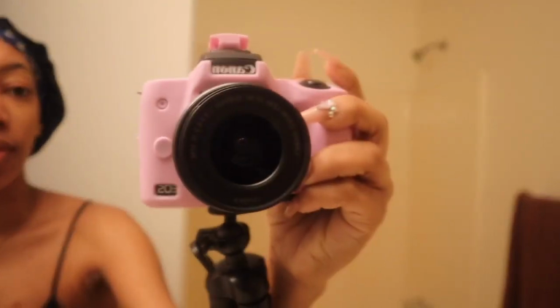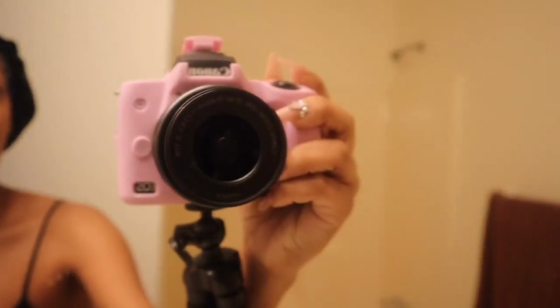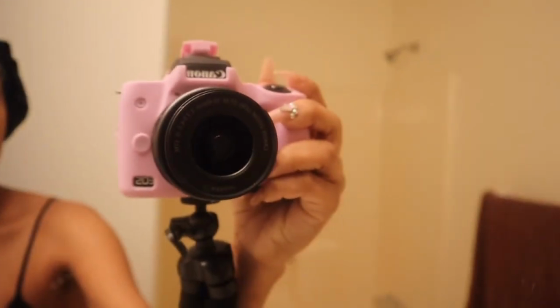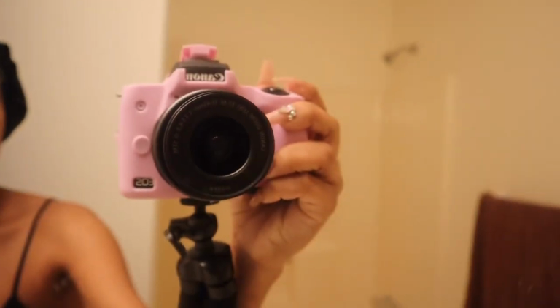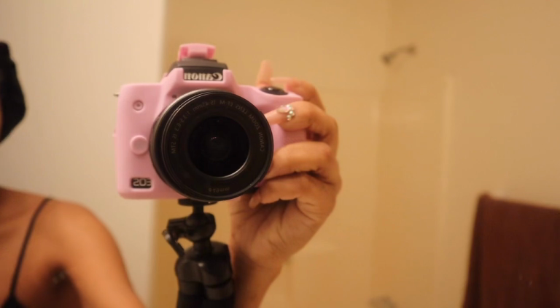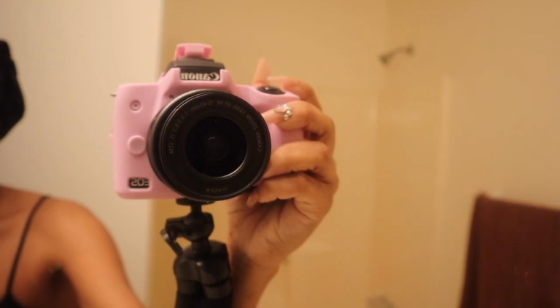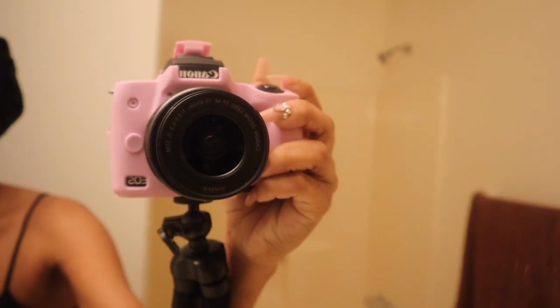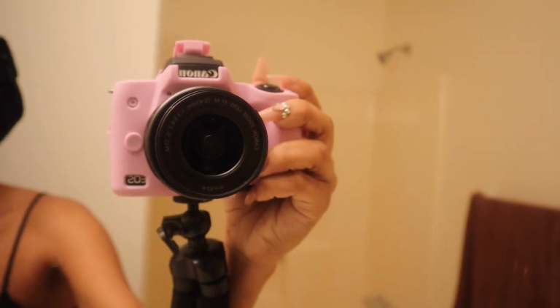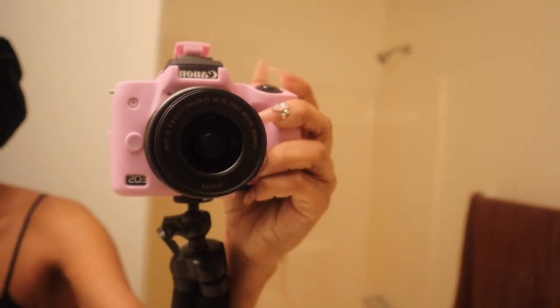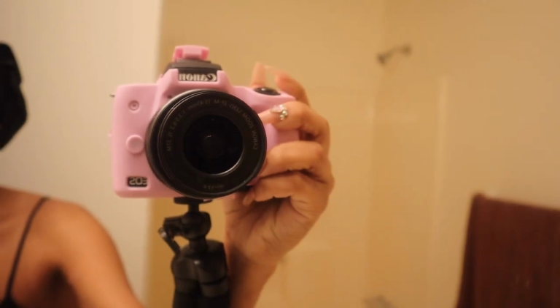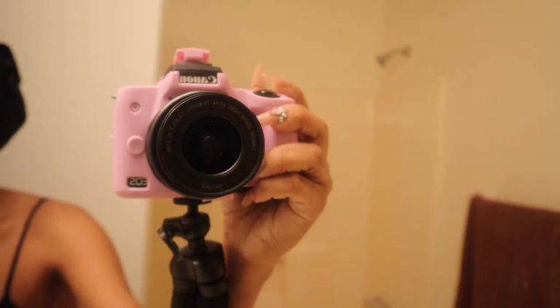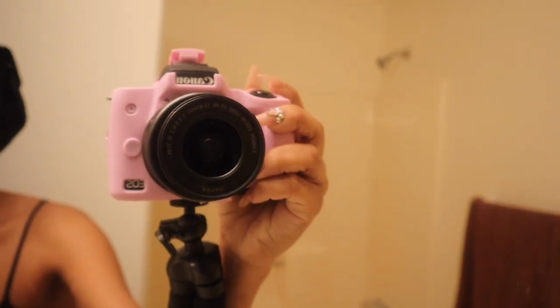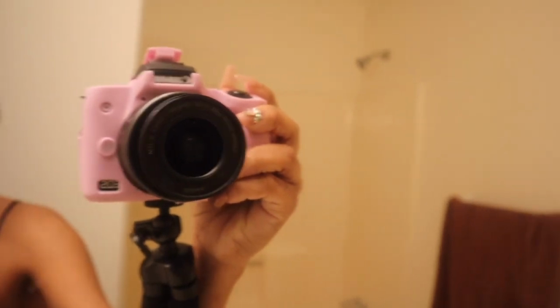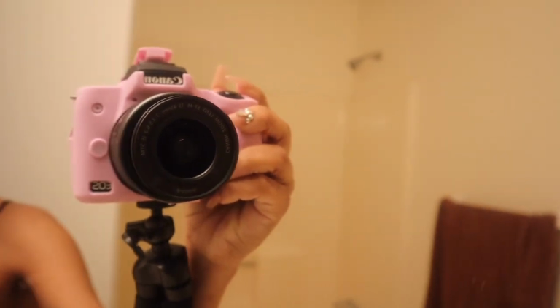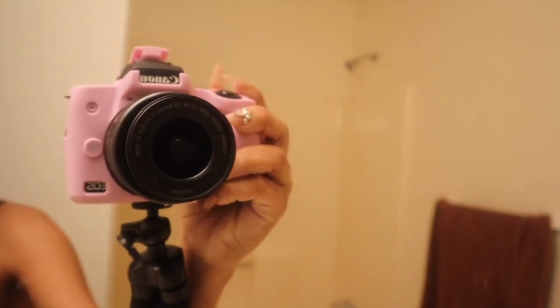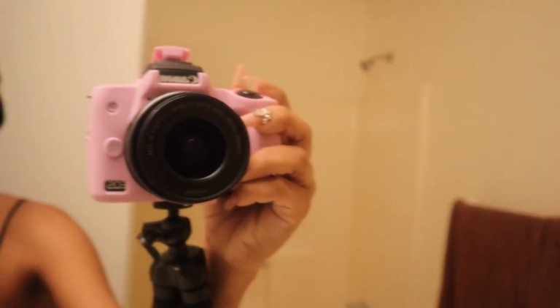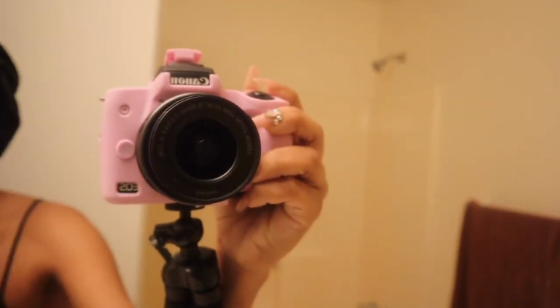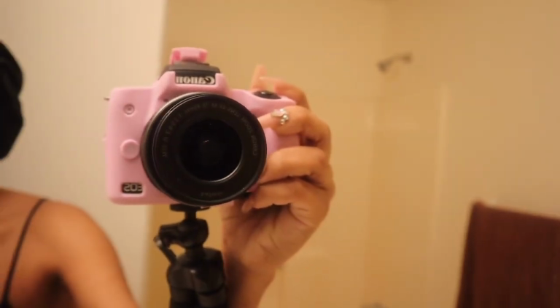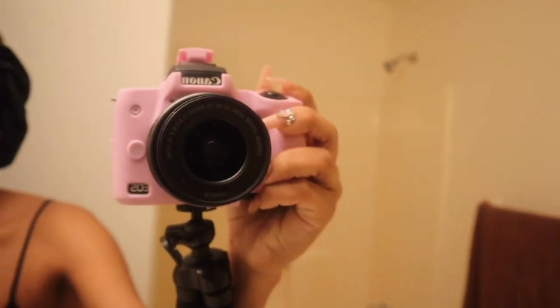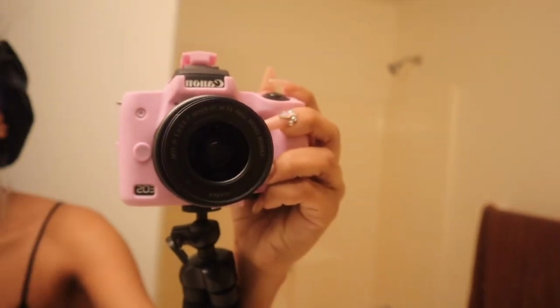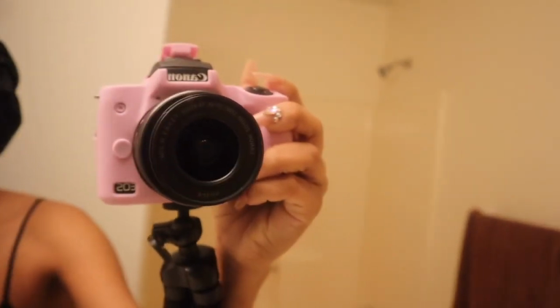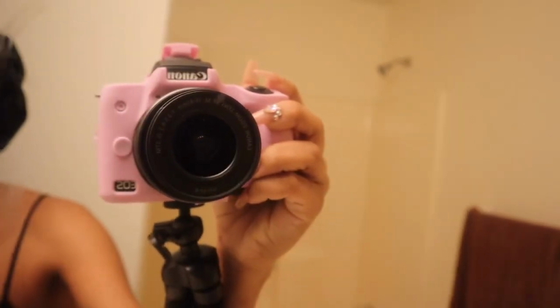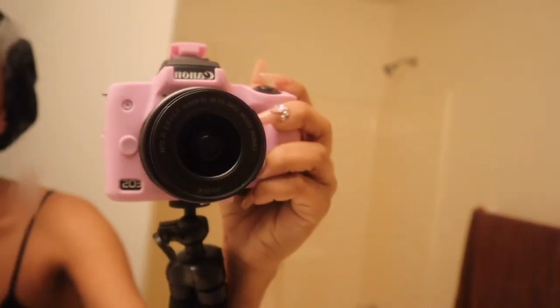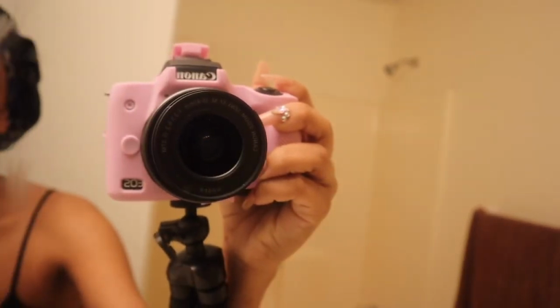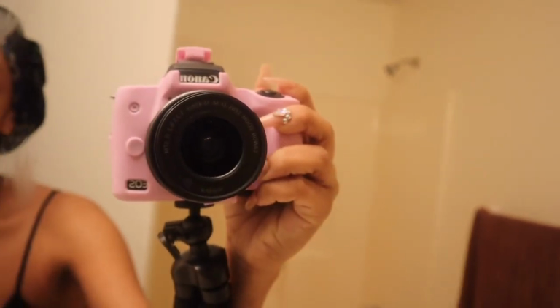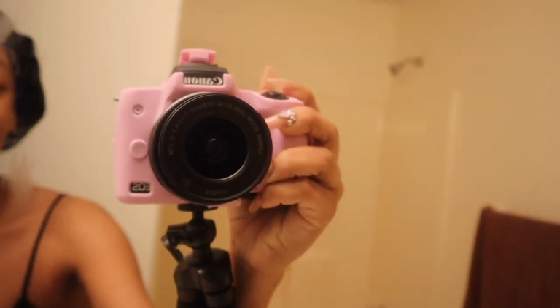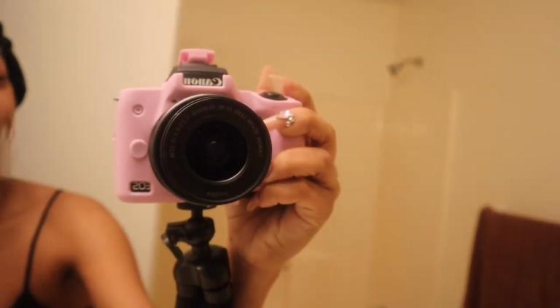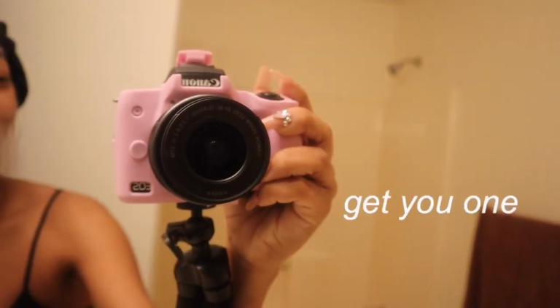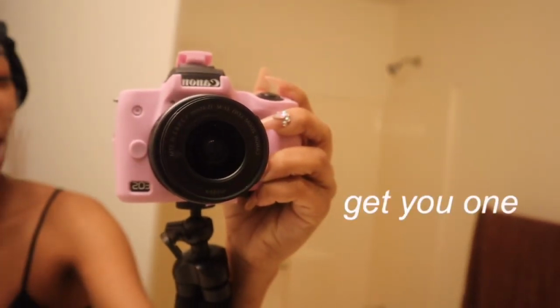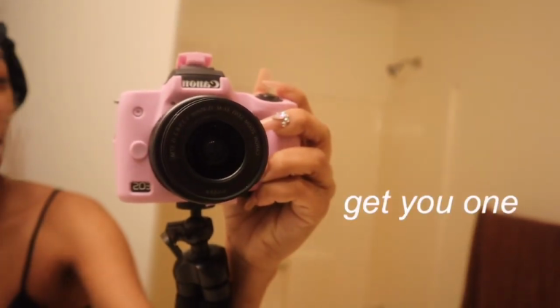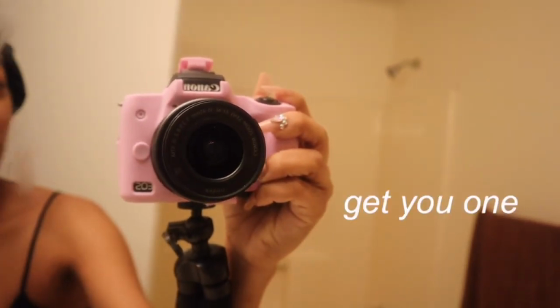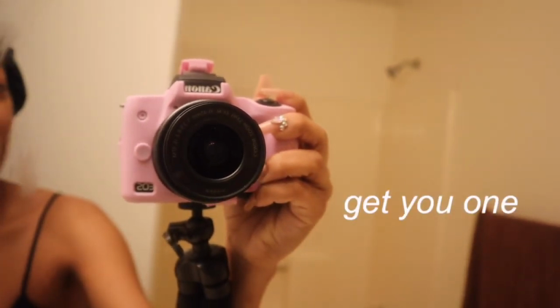Isn't this case so cute? I love it. Got it off Amazon. Get you one!